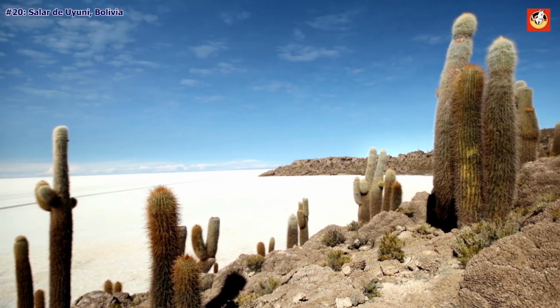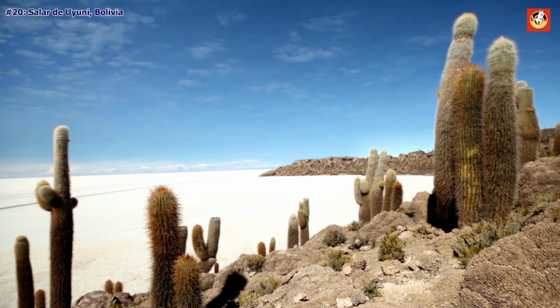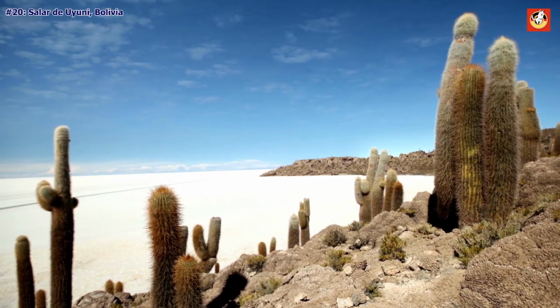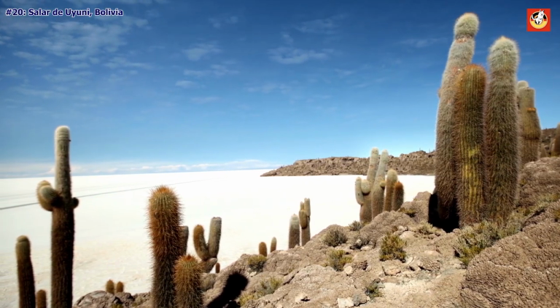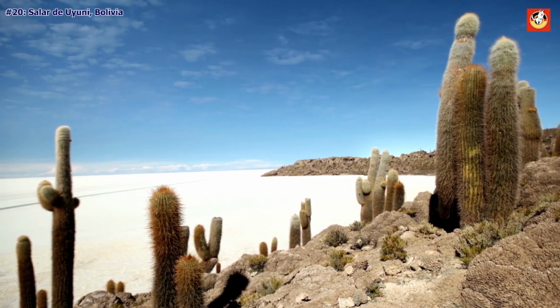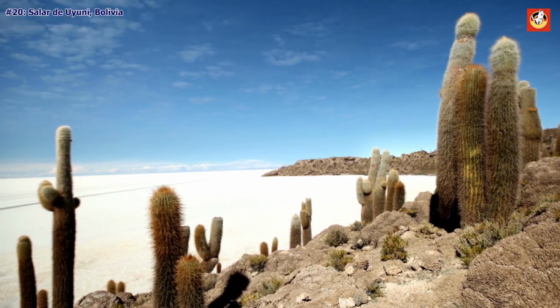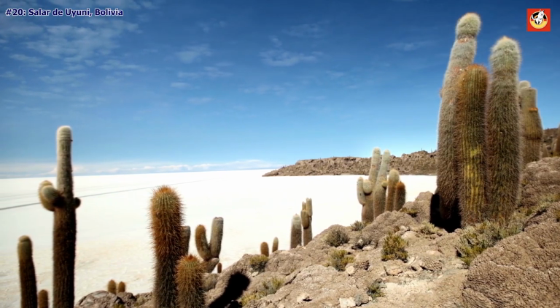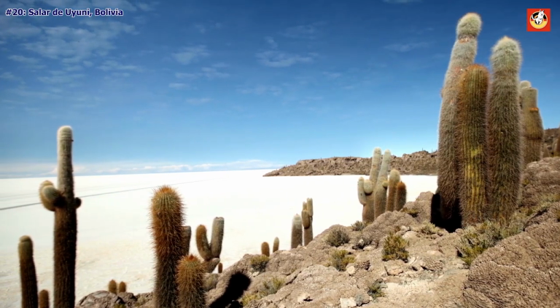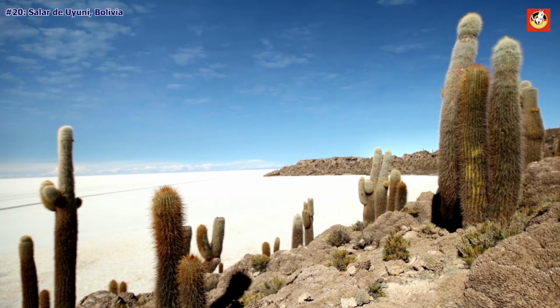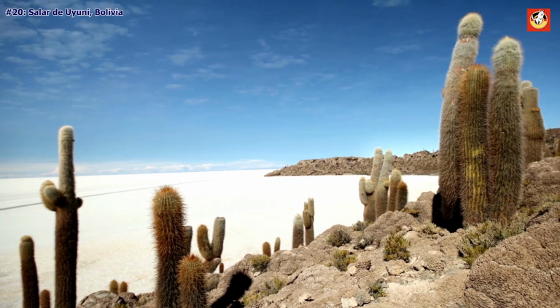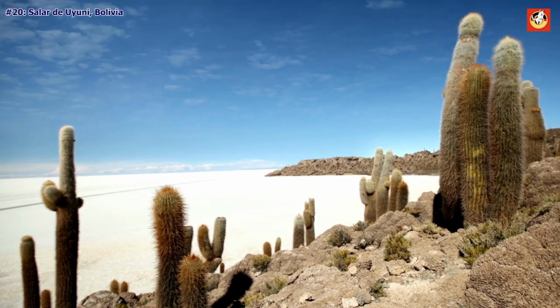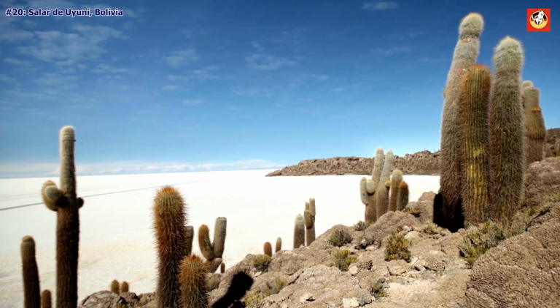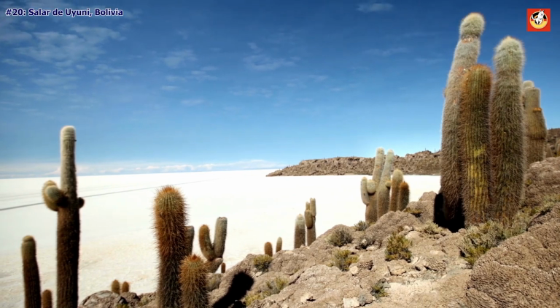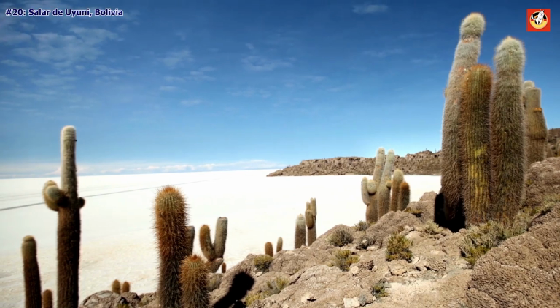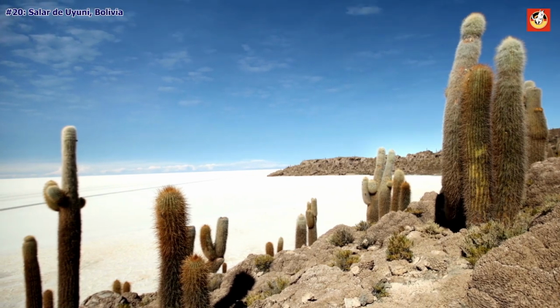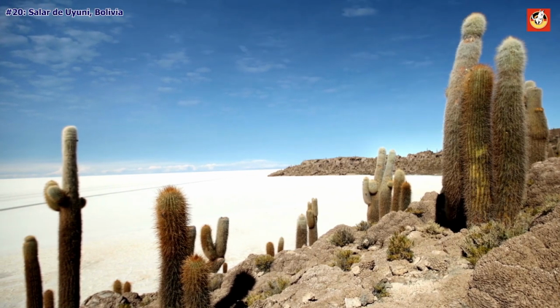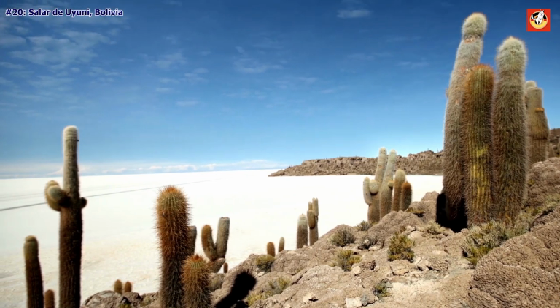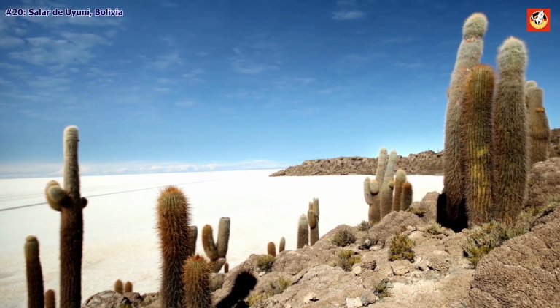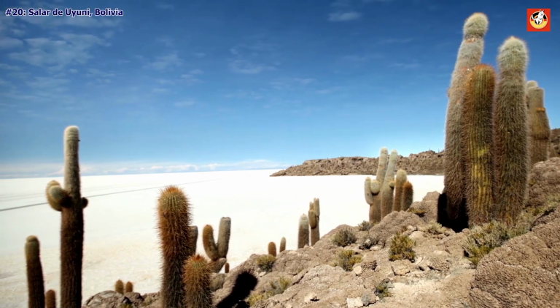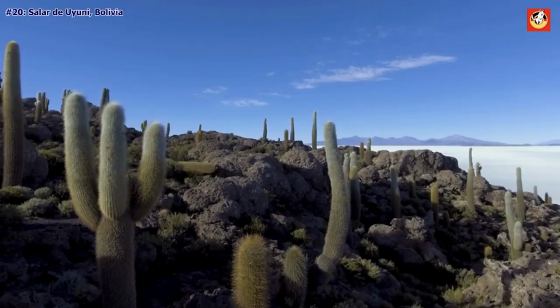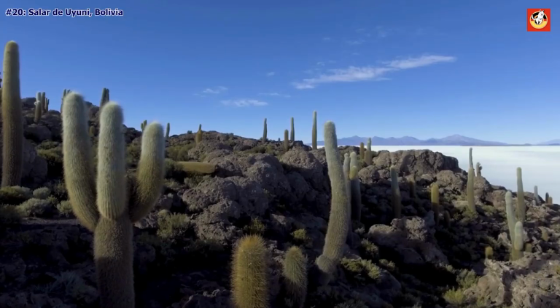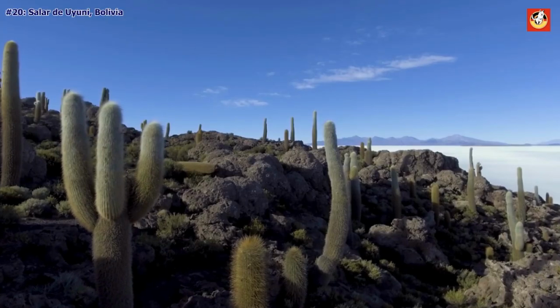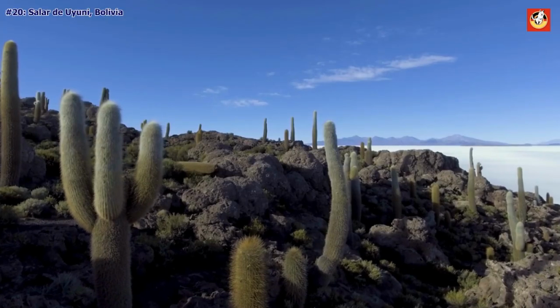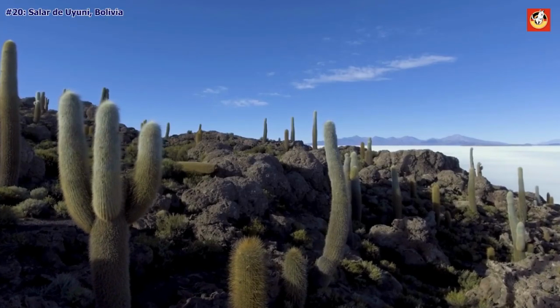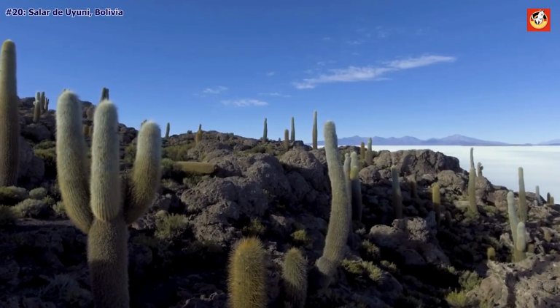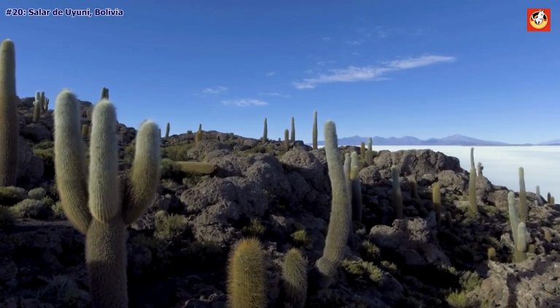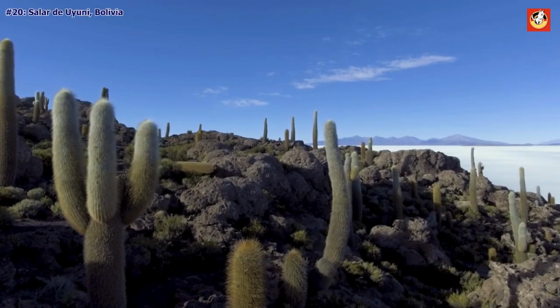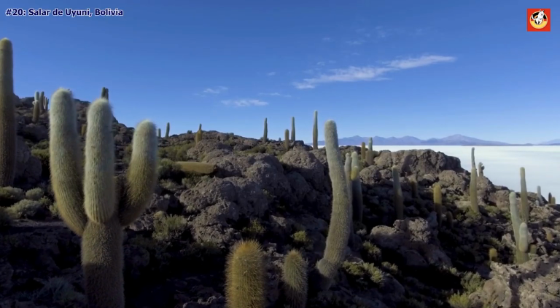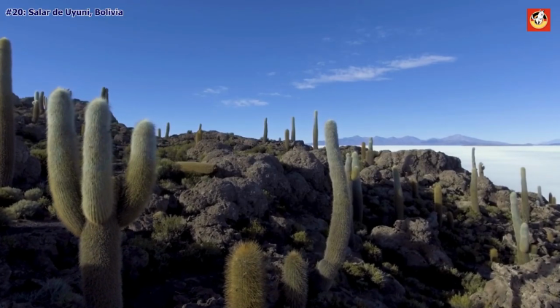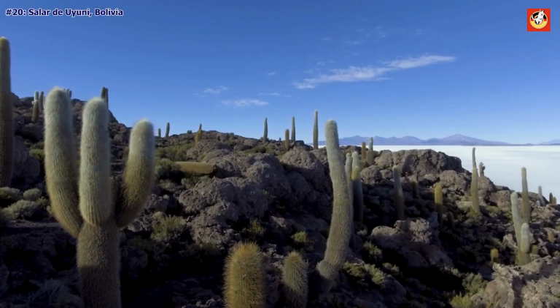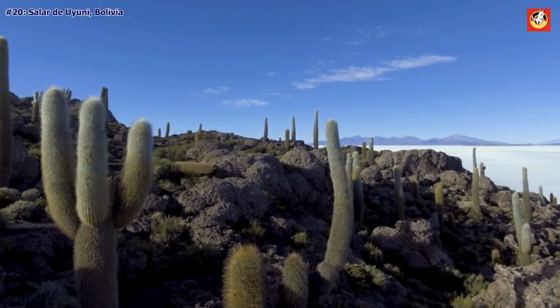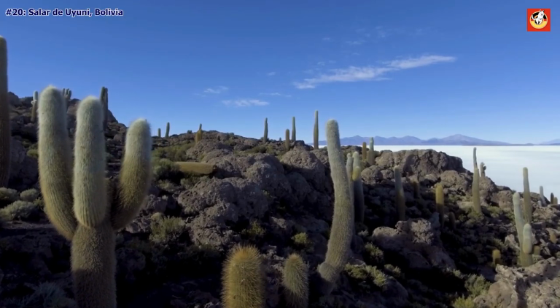During the wet season, the shallow lake mirrors the sky, creating a dreamy illusion of infinity.